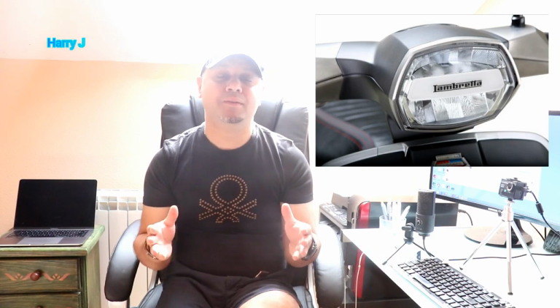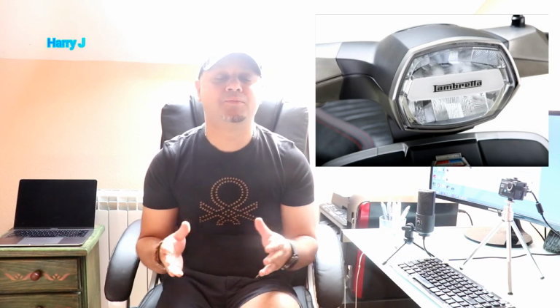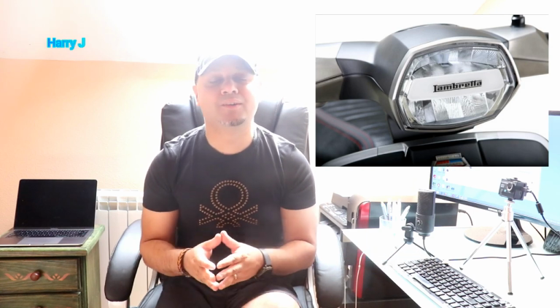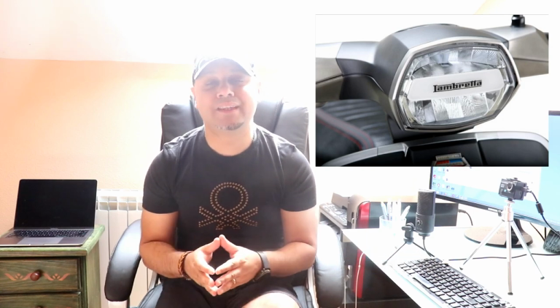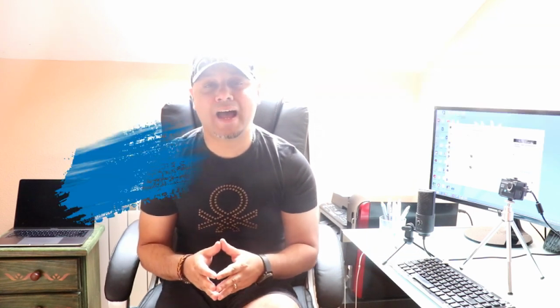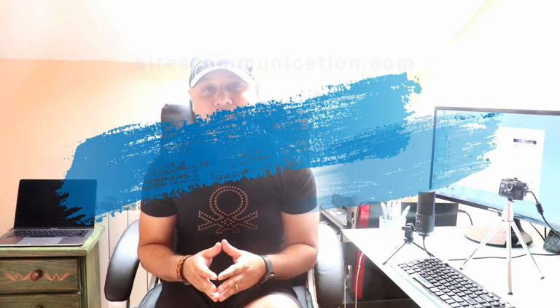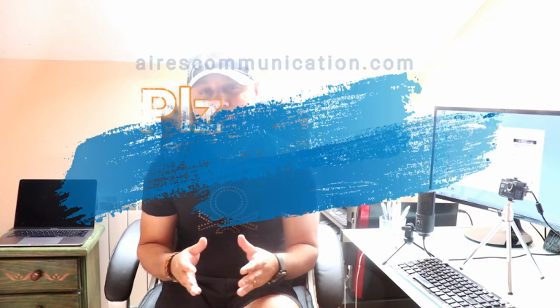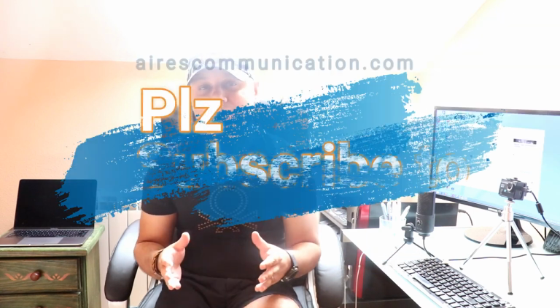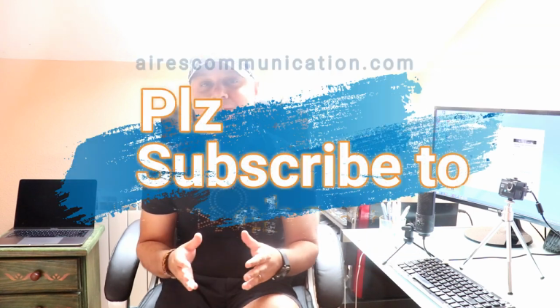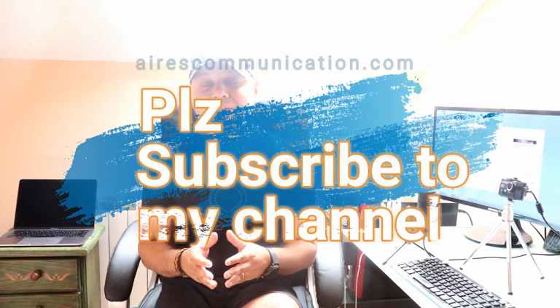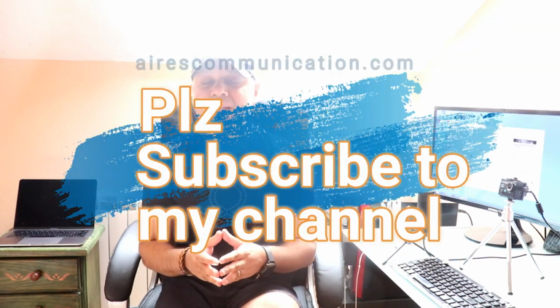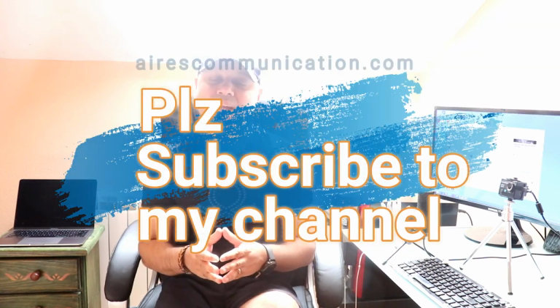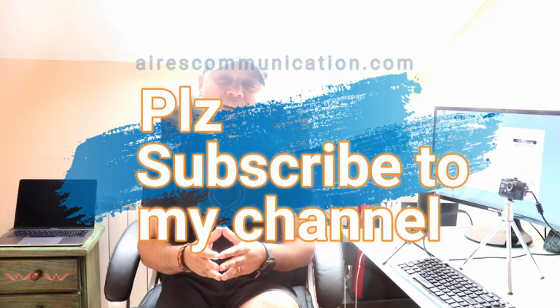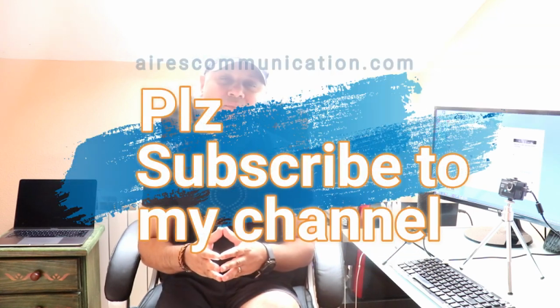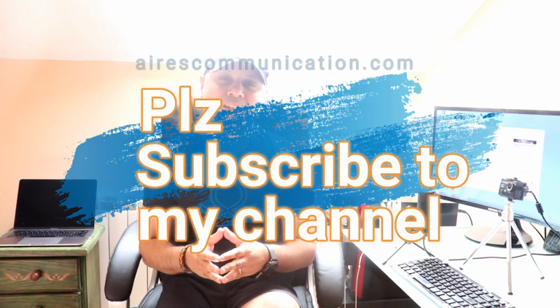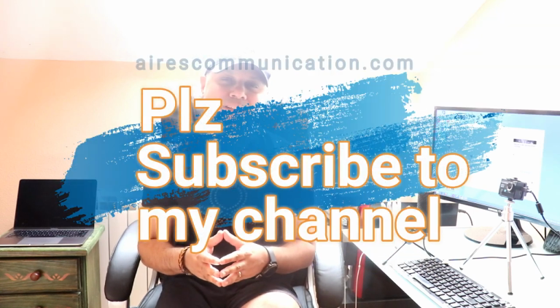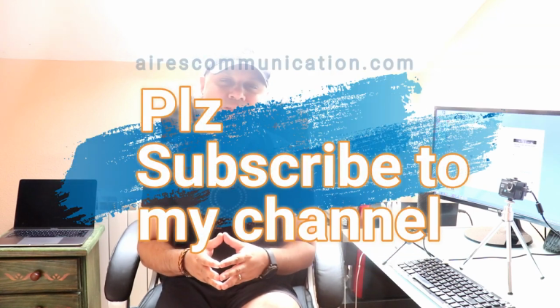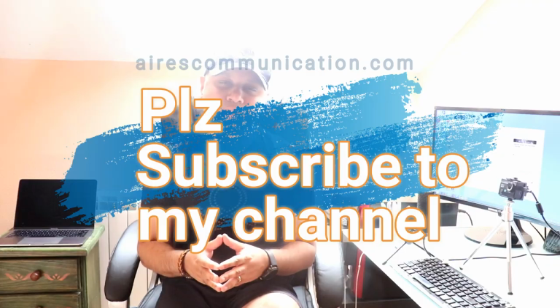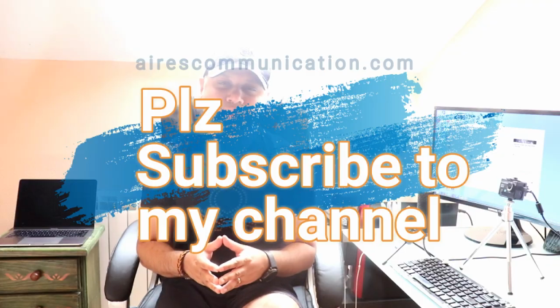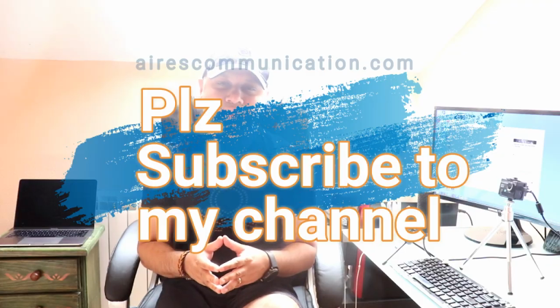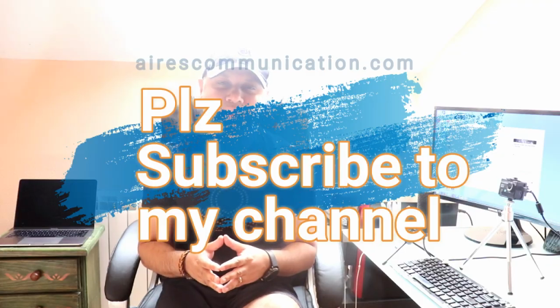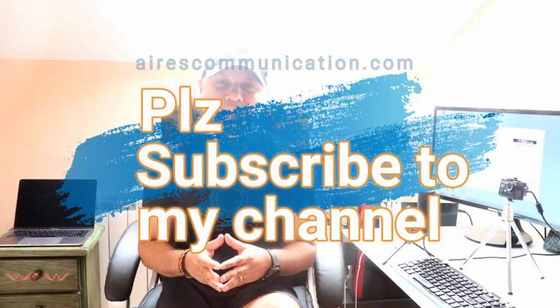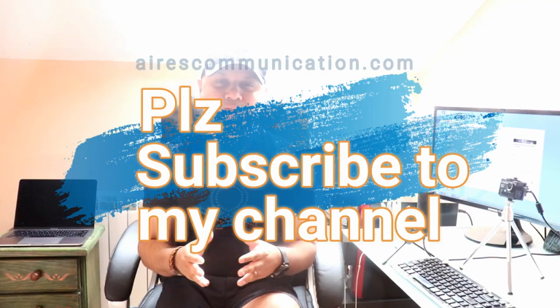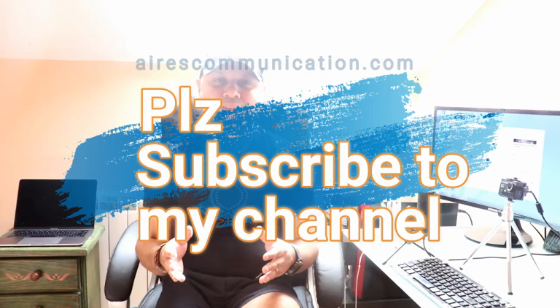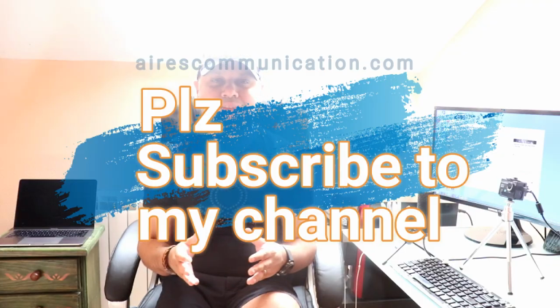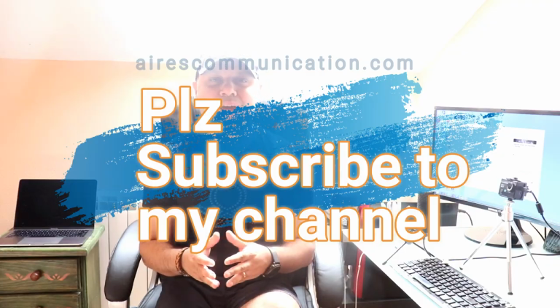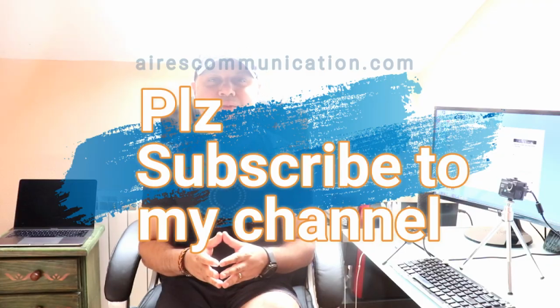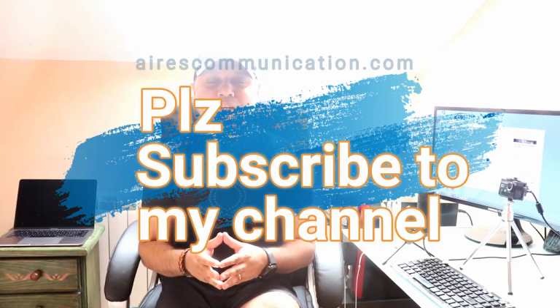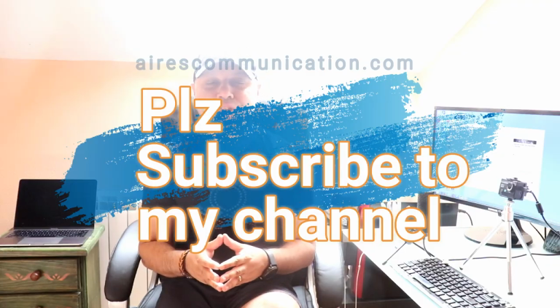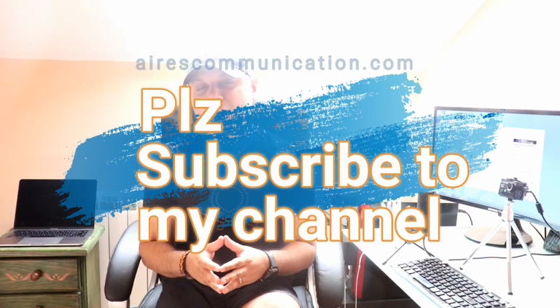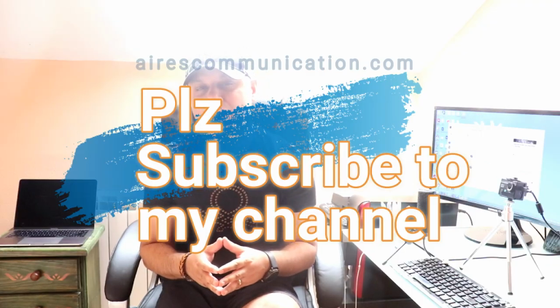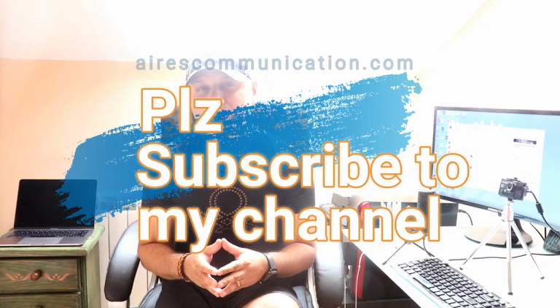Before that, if you are new here, please consider subscribing to my channel.